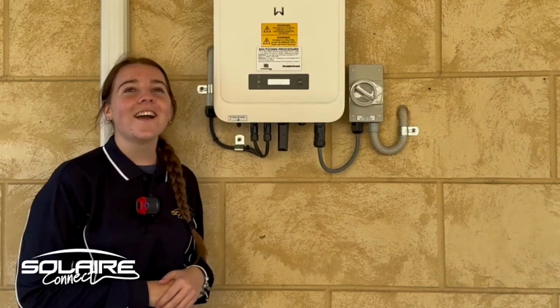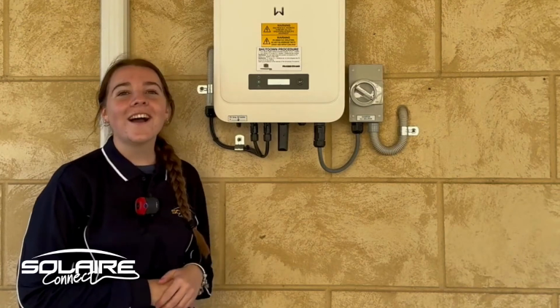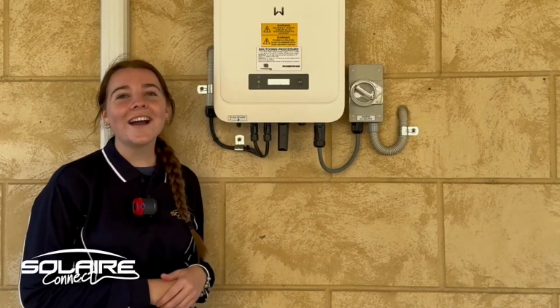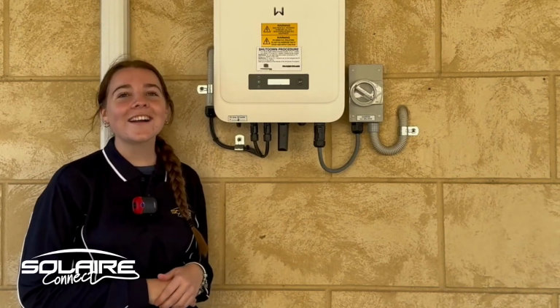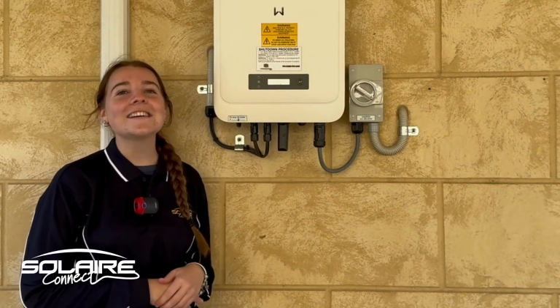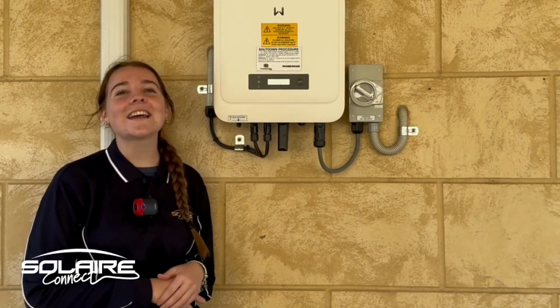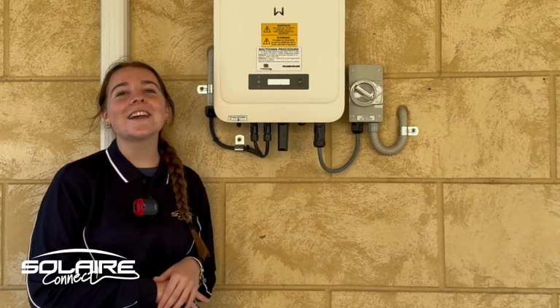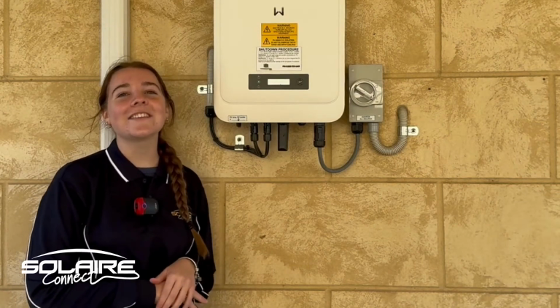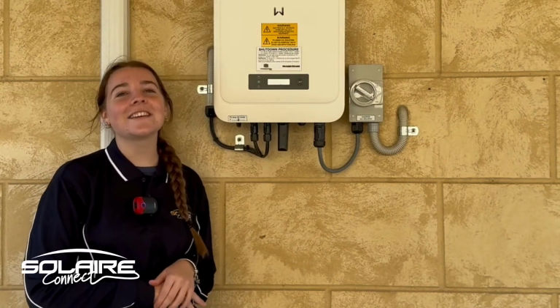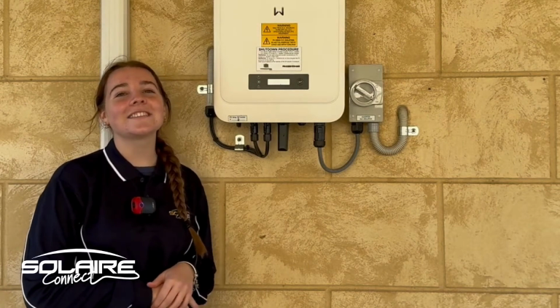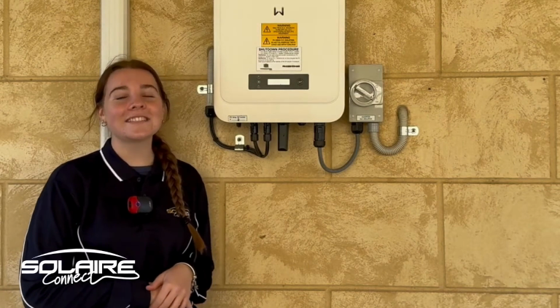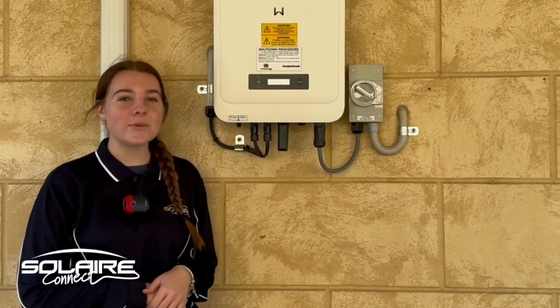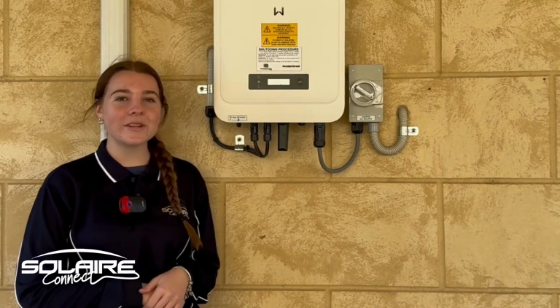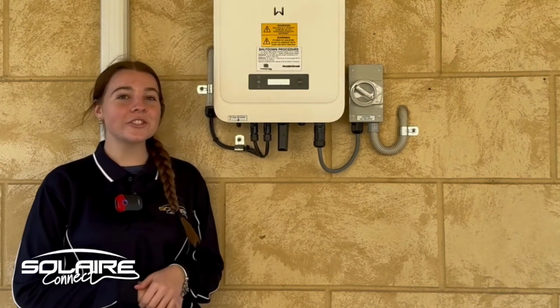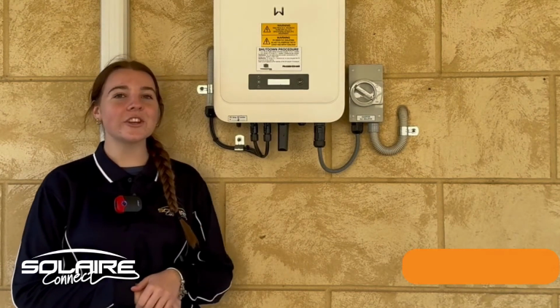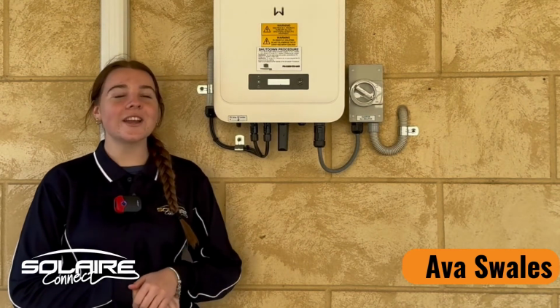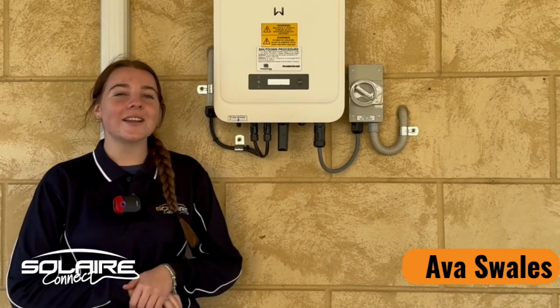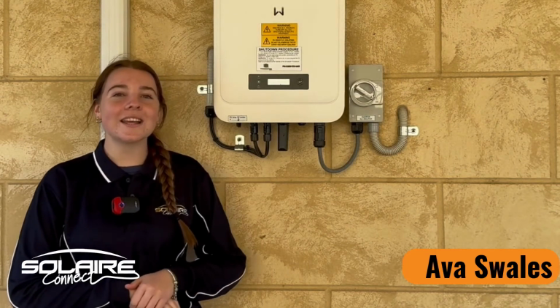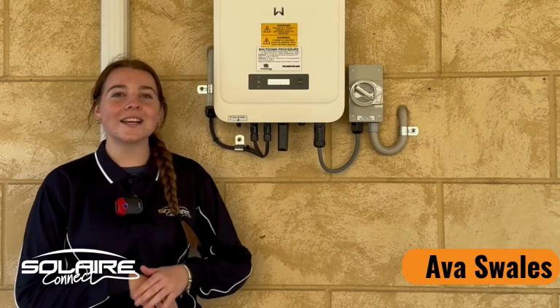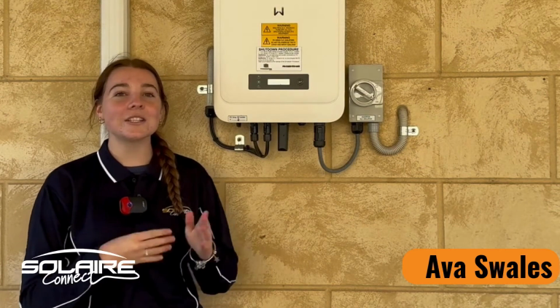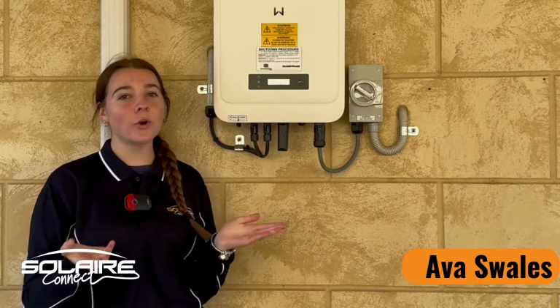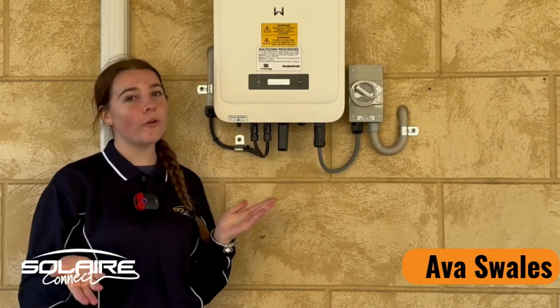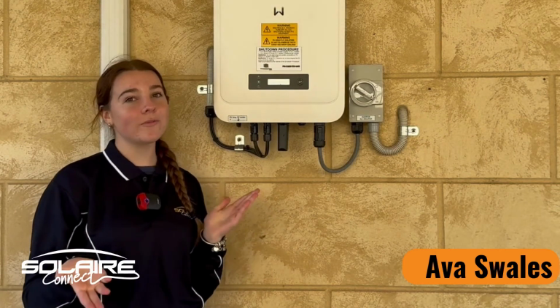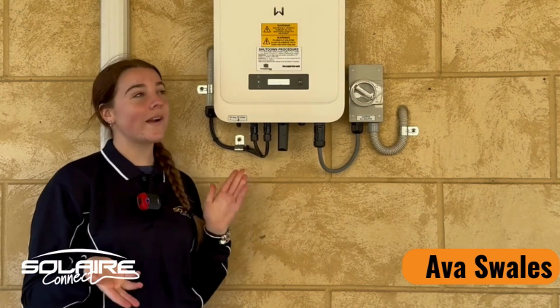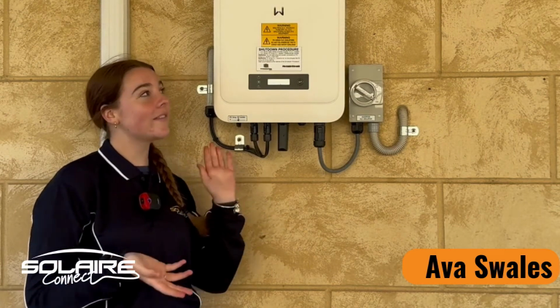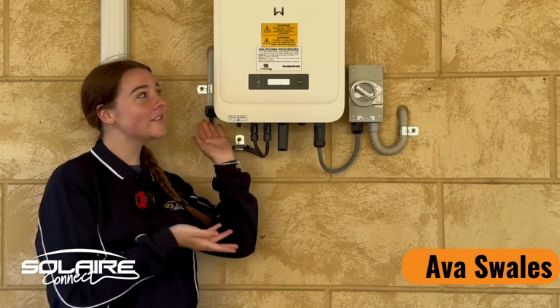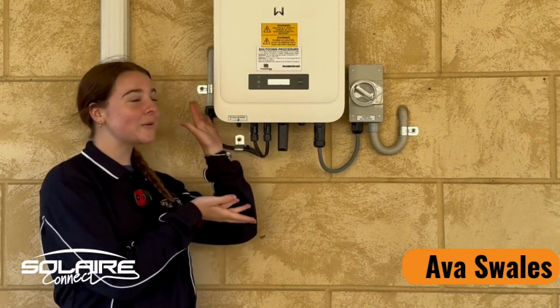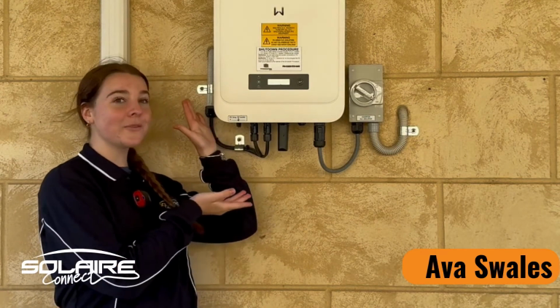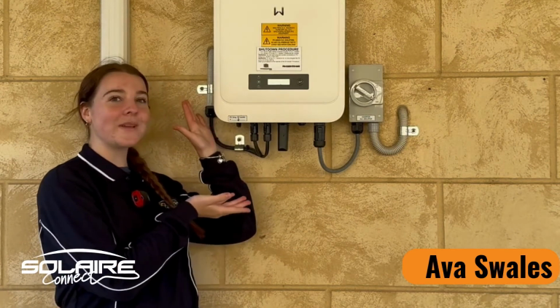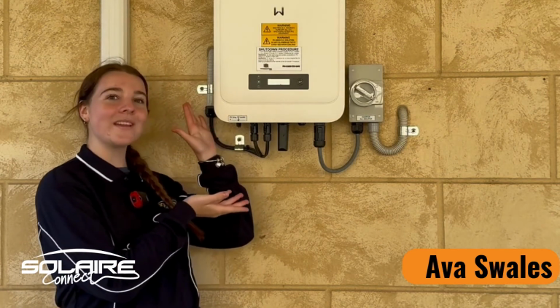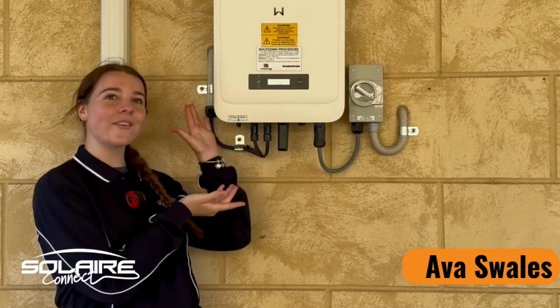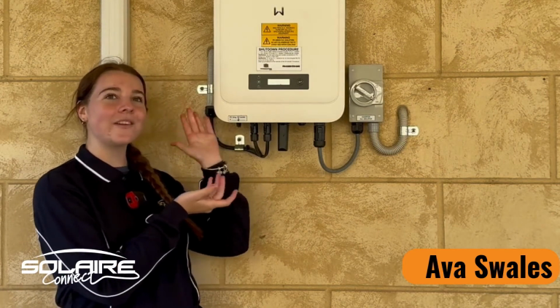Hi guys, Ava here. Today we're going to show you how to connect your home's Wi-Fi to a Goodwee inverter.